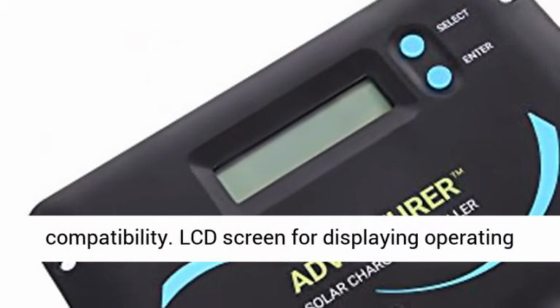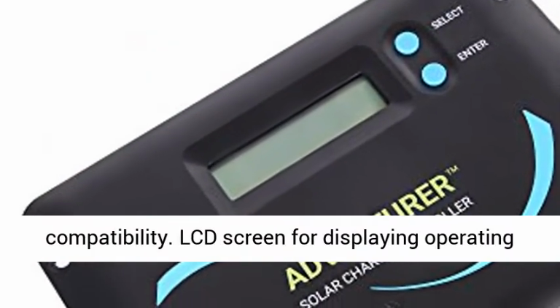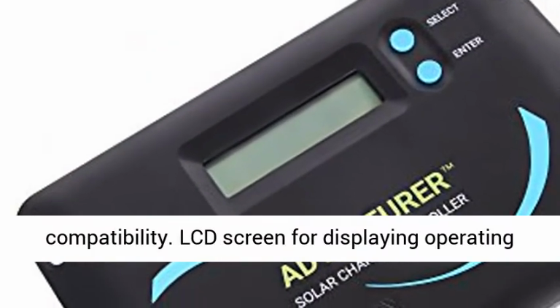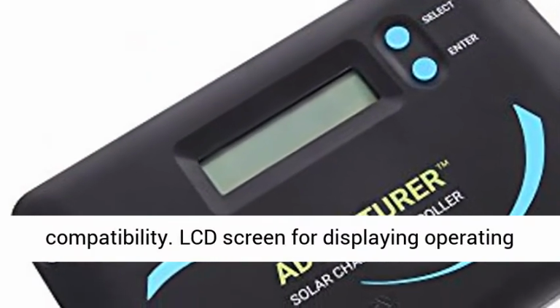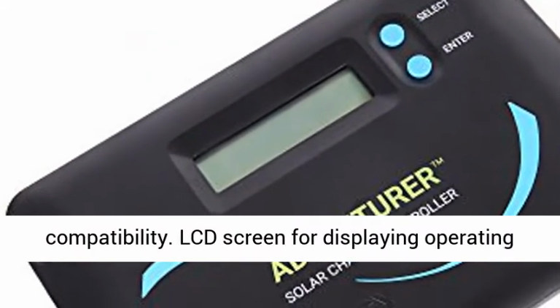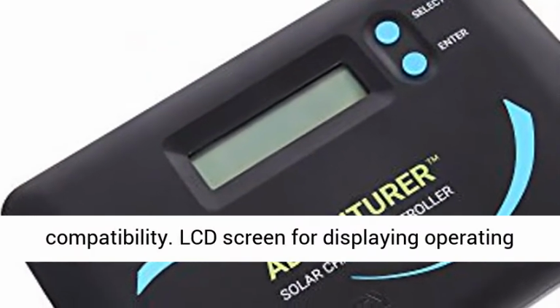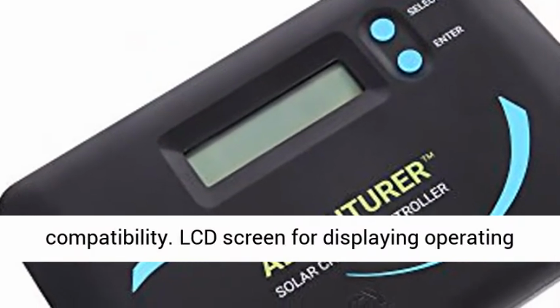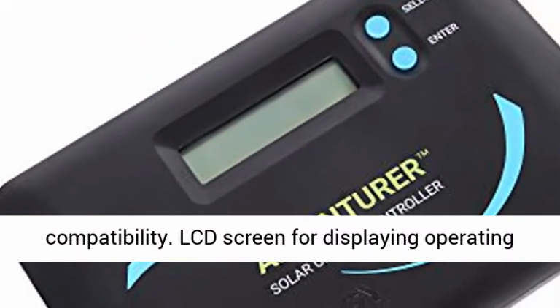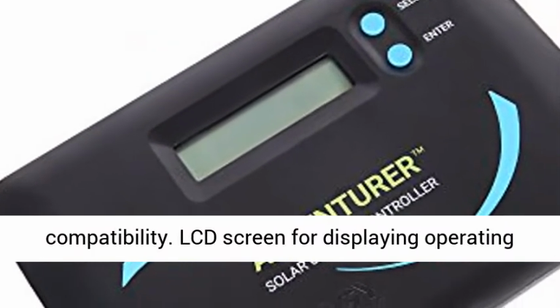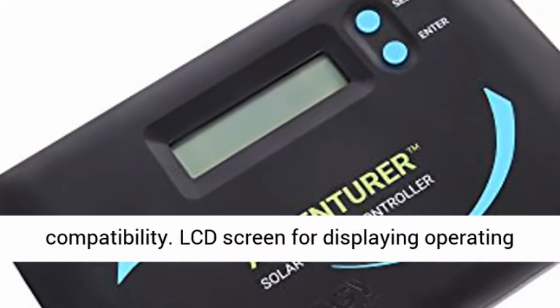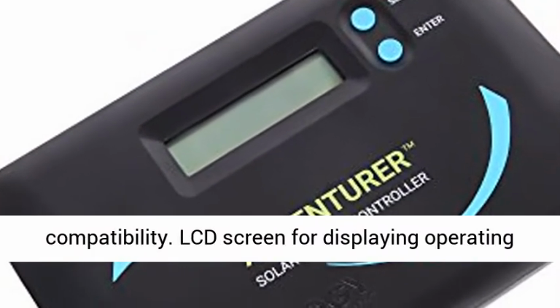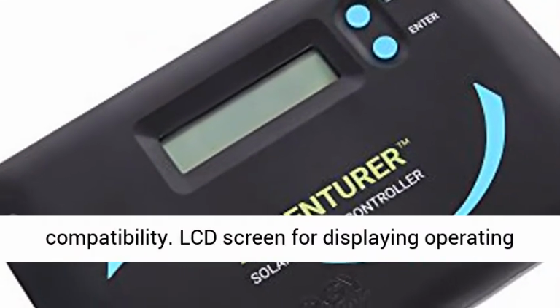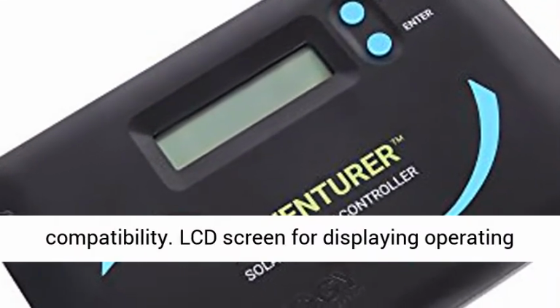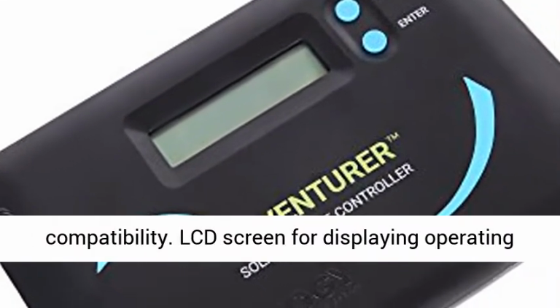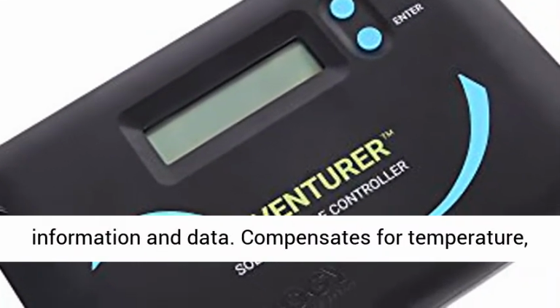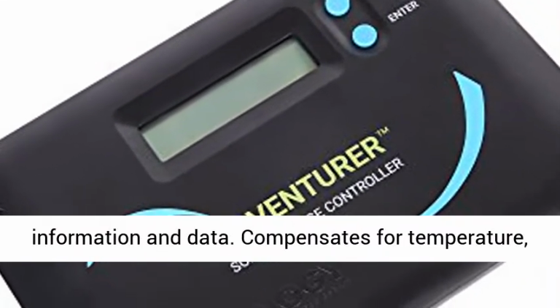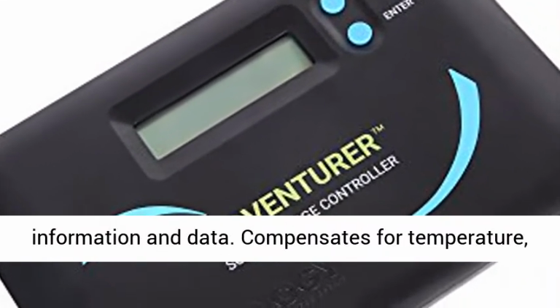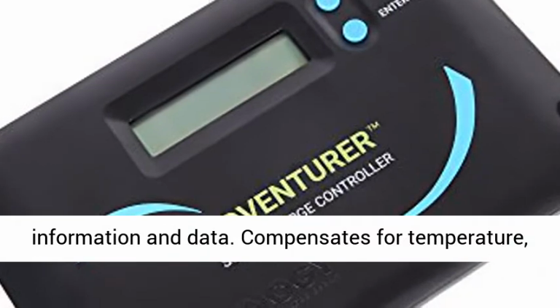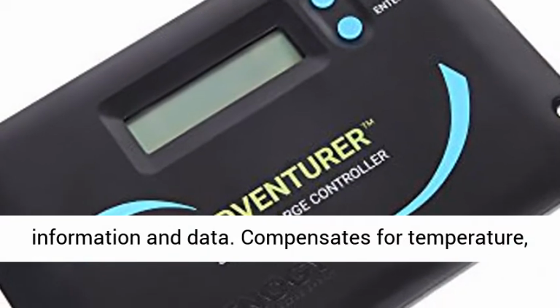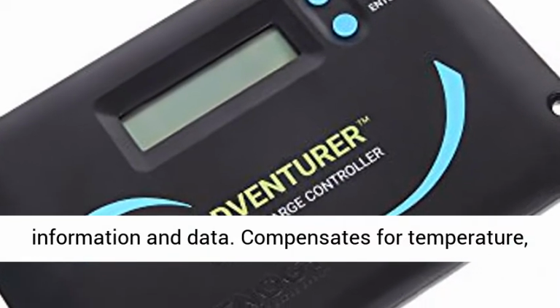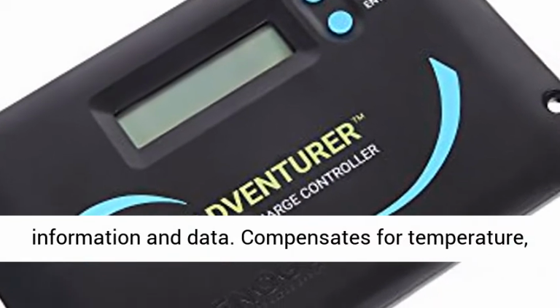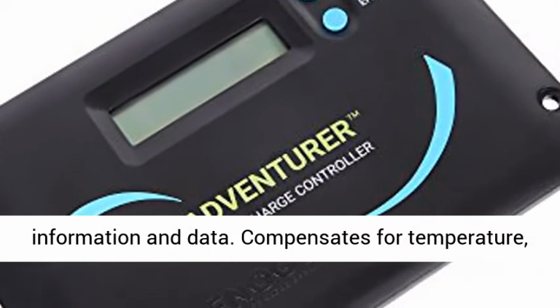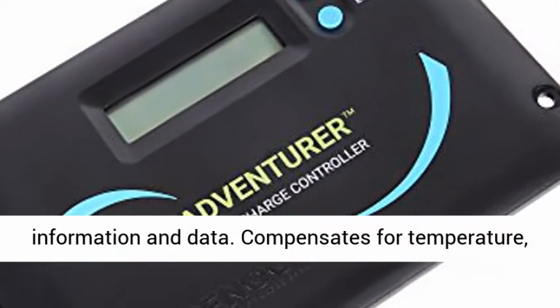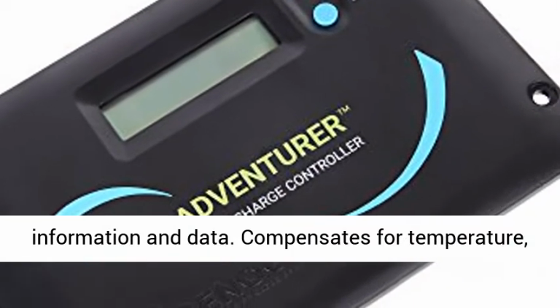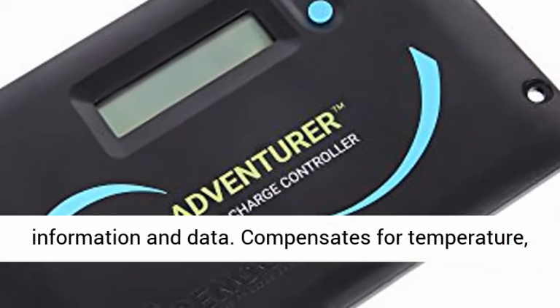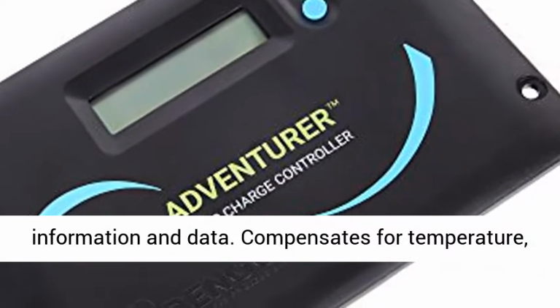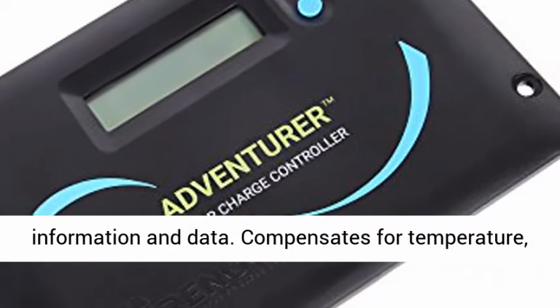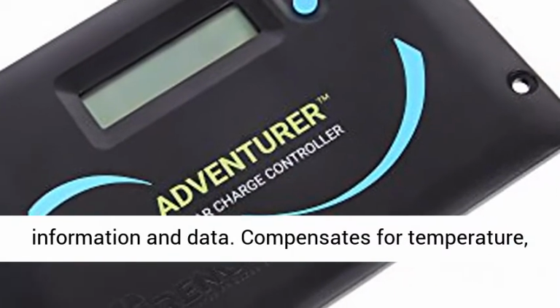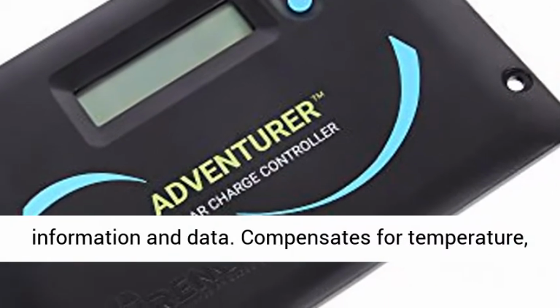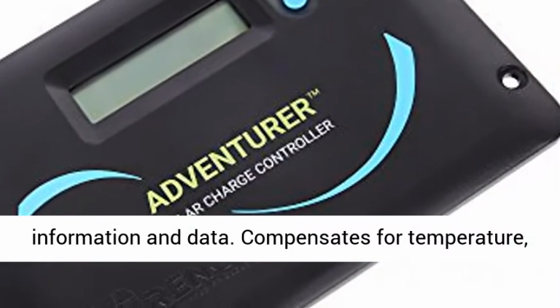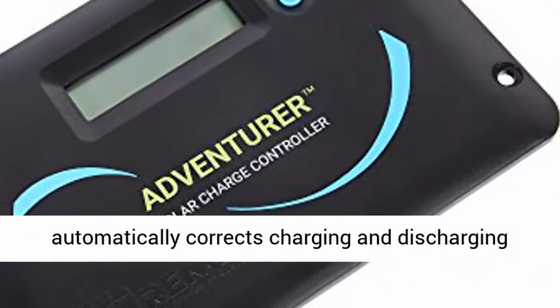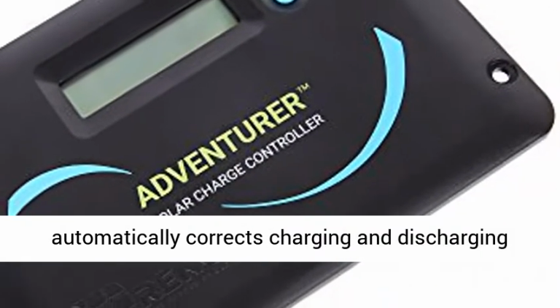12V and 24V compatibility. LCD screen for displaying operating information and data.